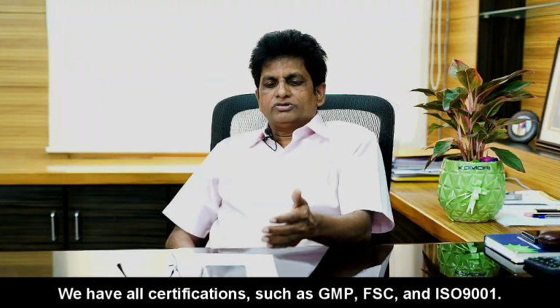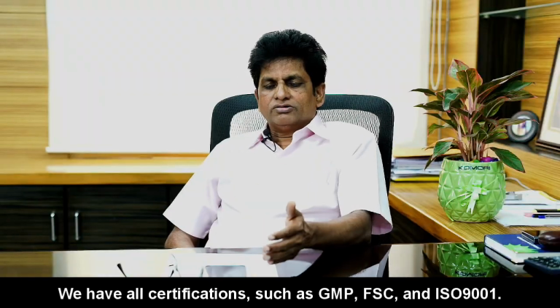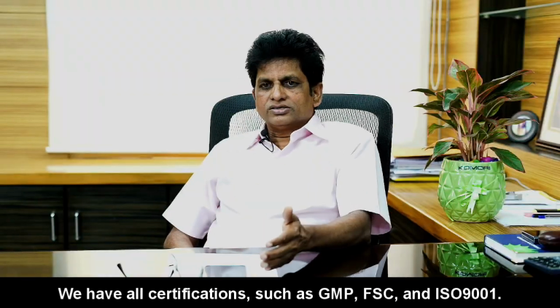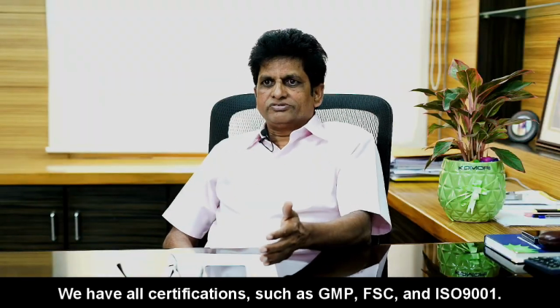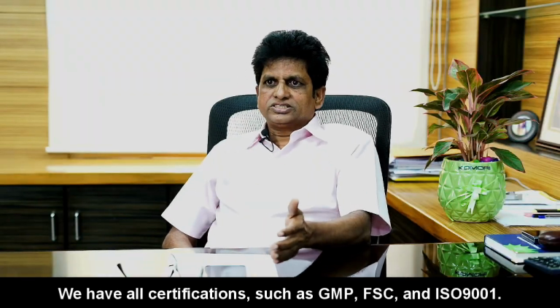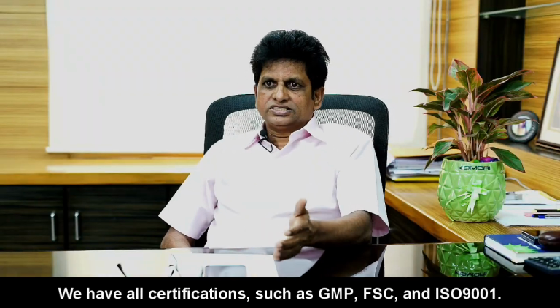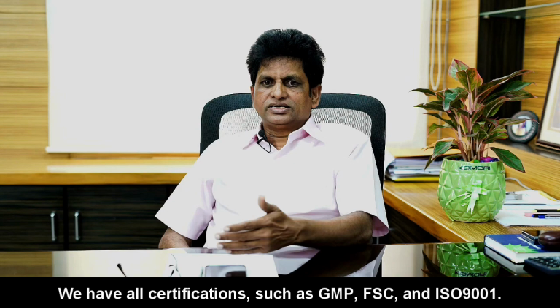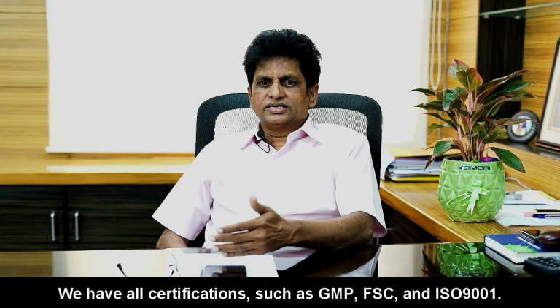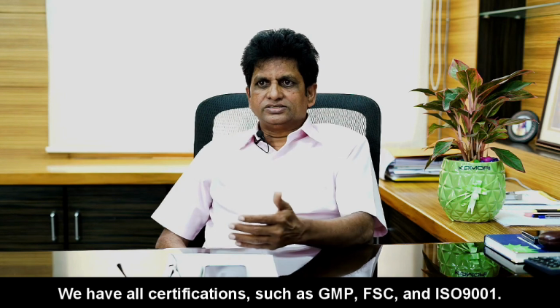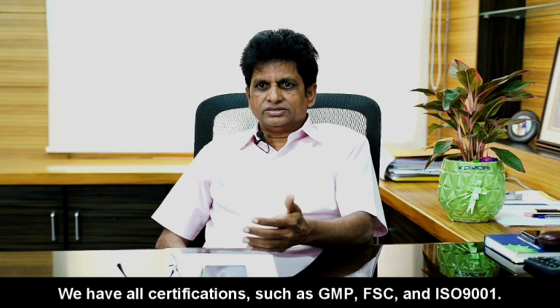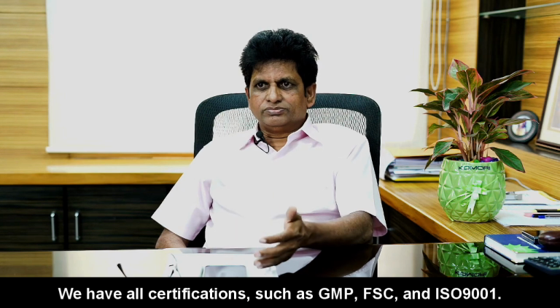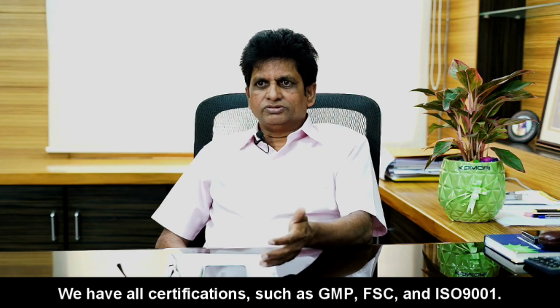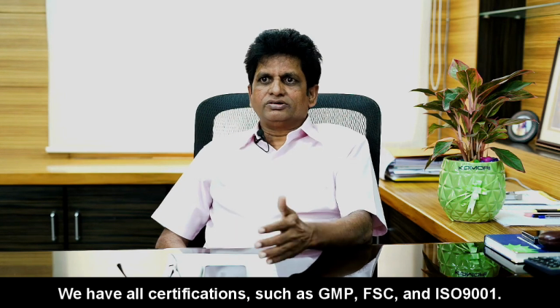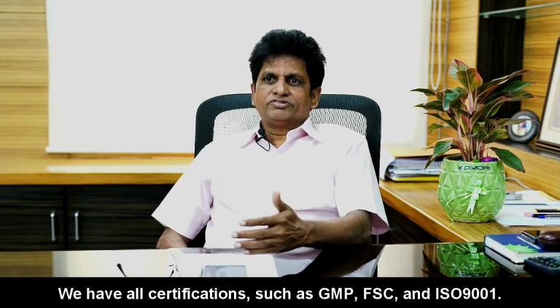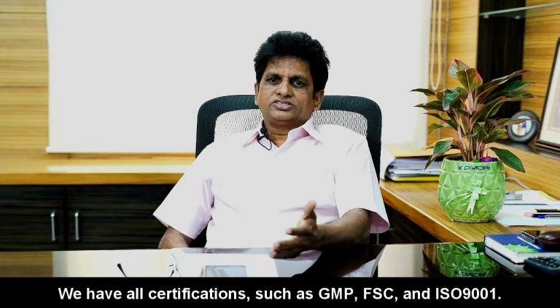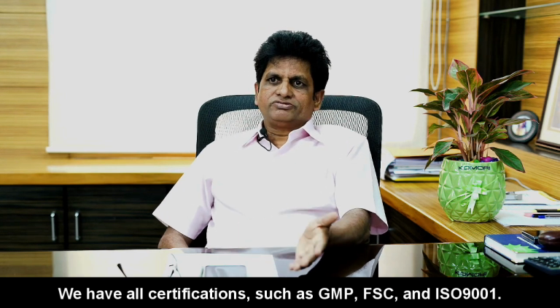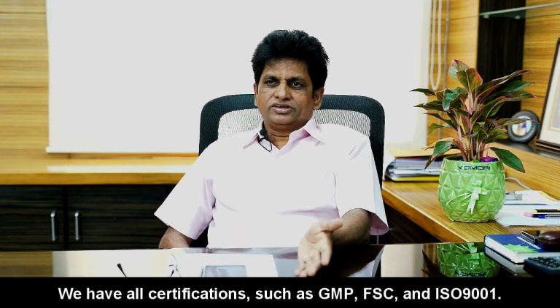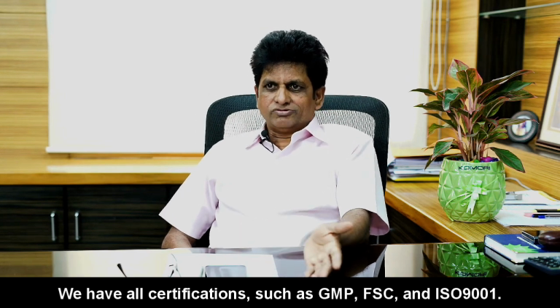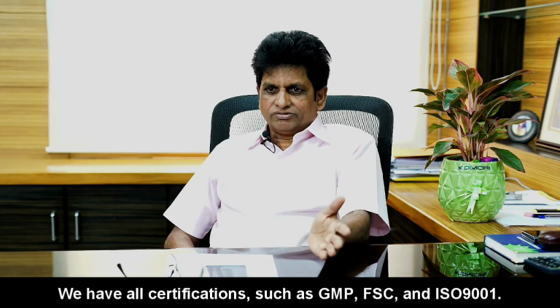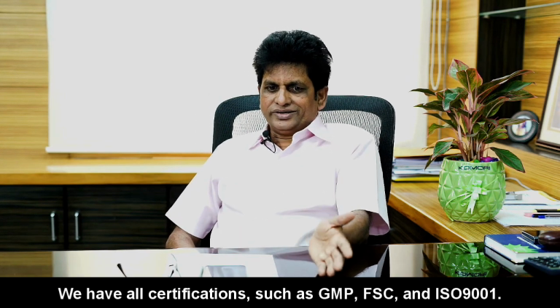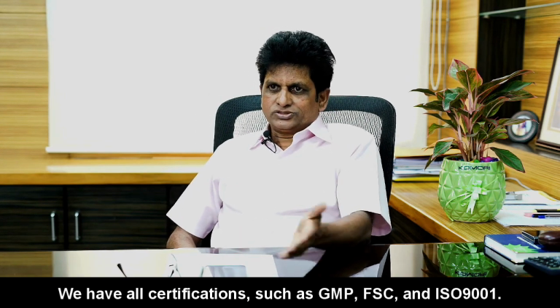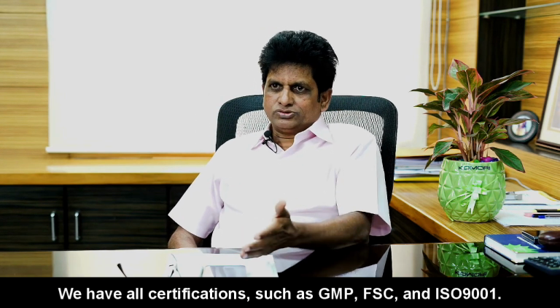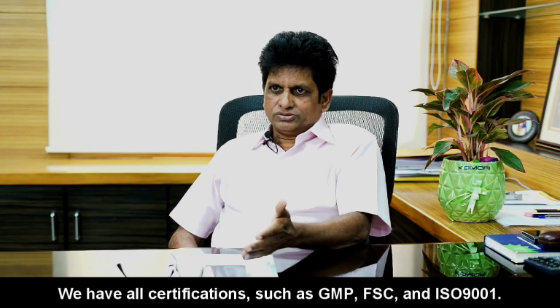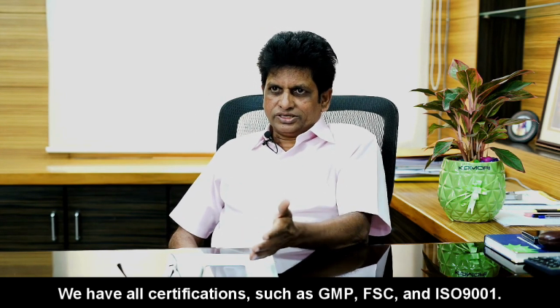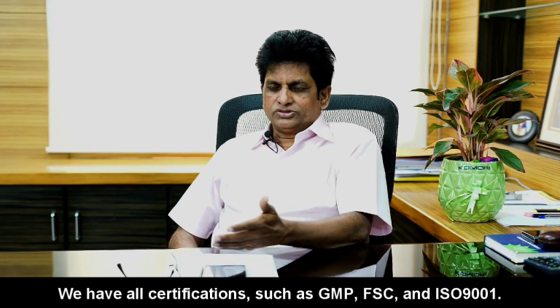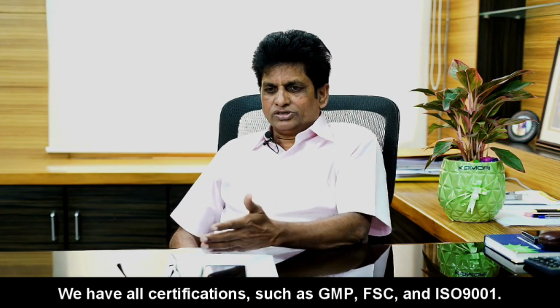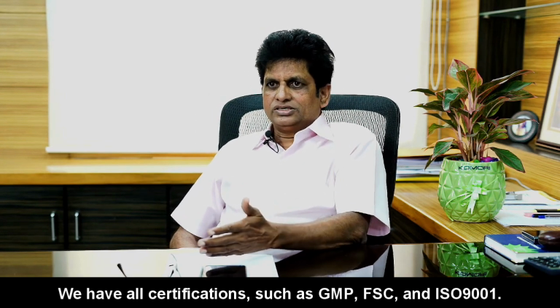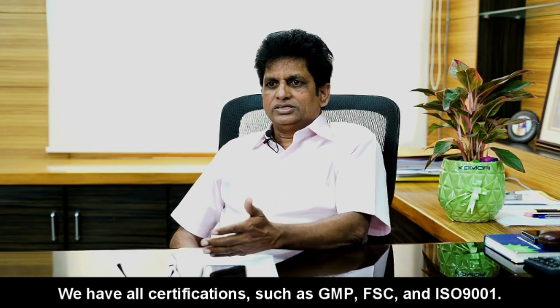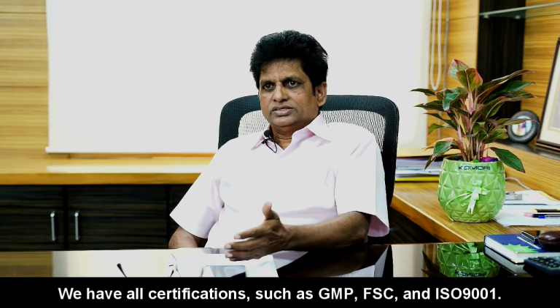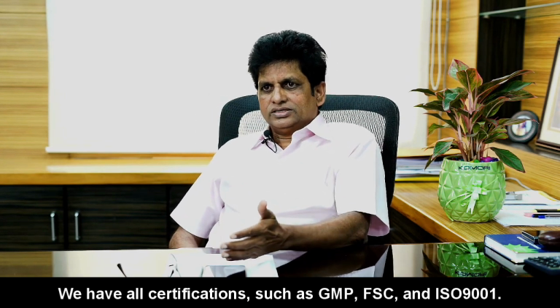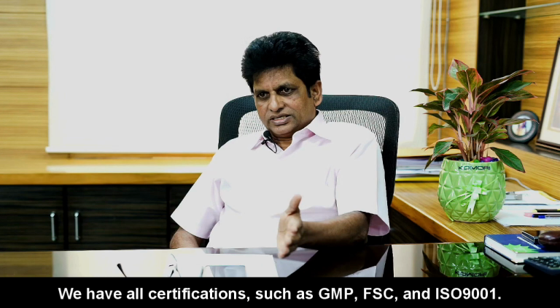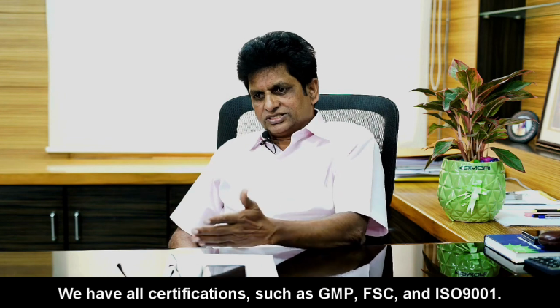We have all certifications like GMP, we have FSC certificate, we have ISO 9001 and more.